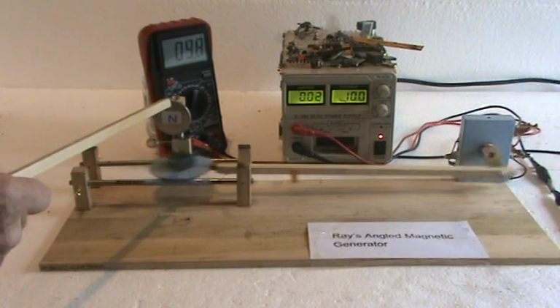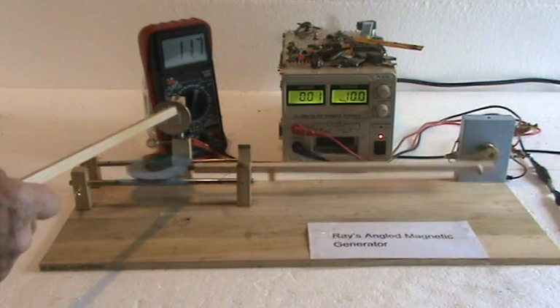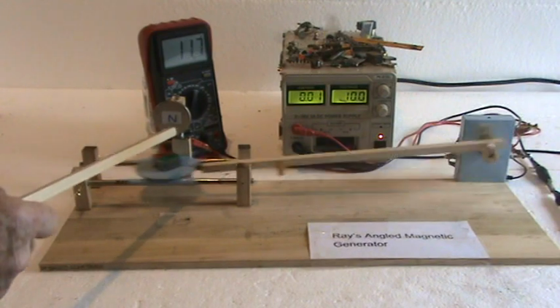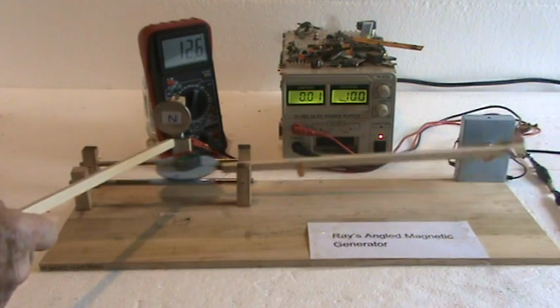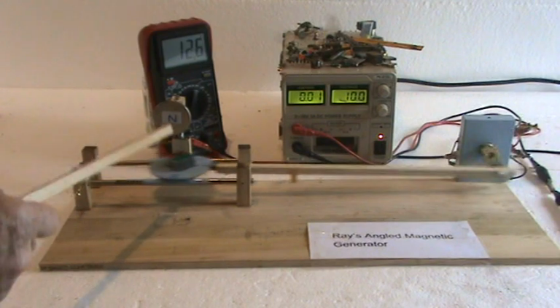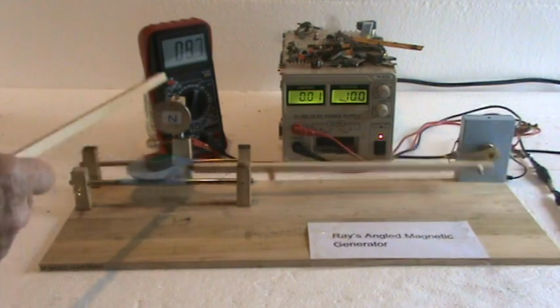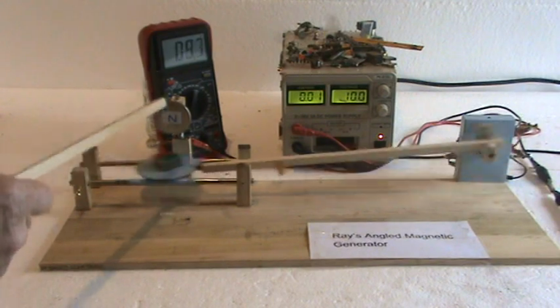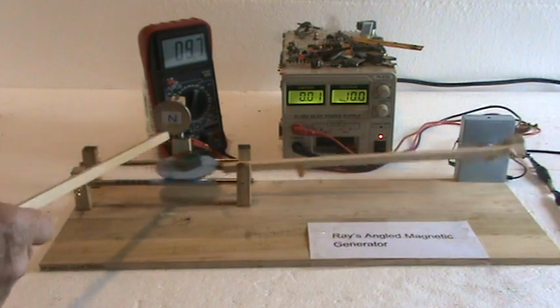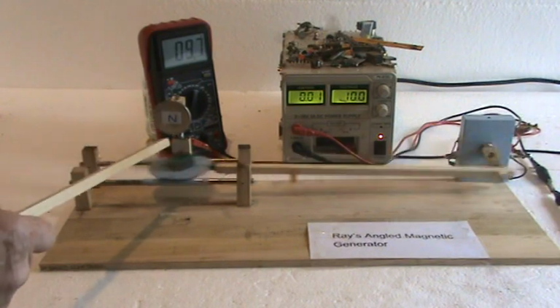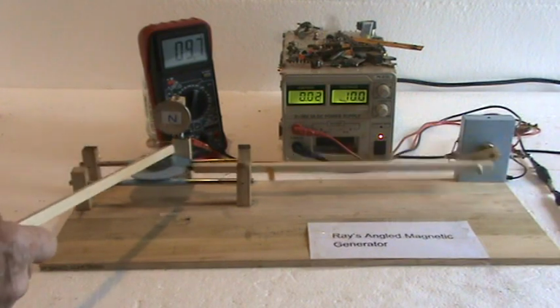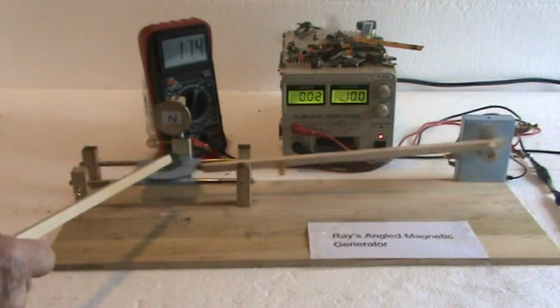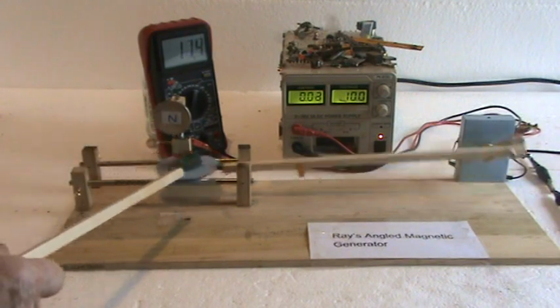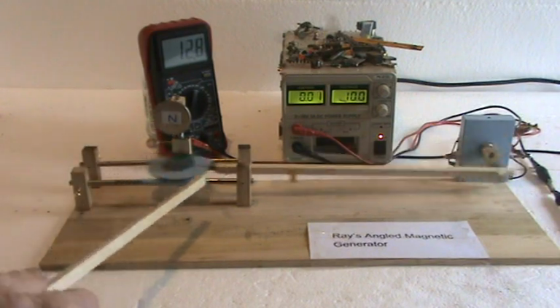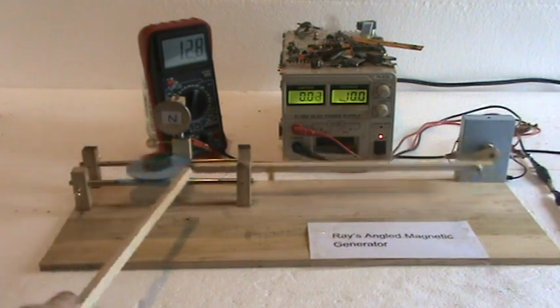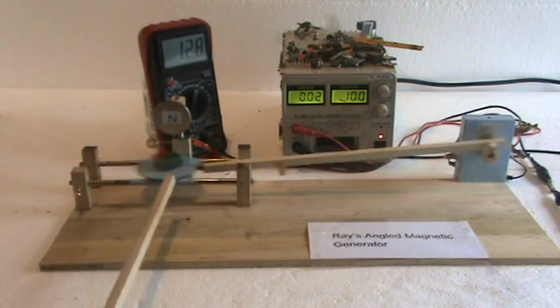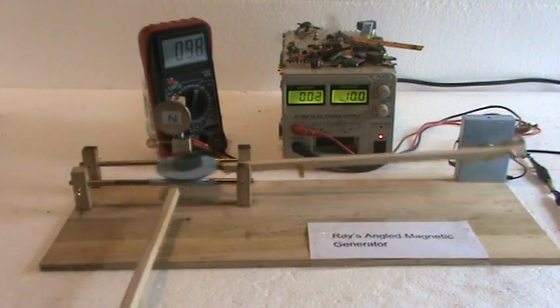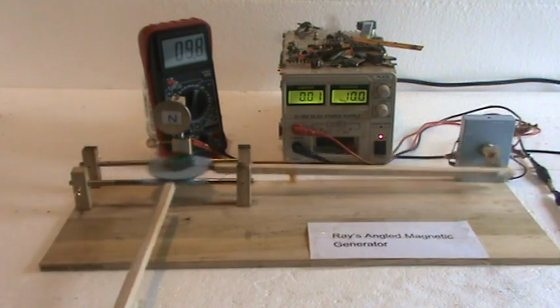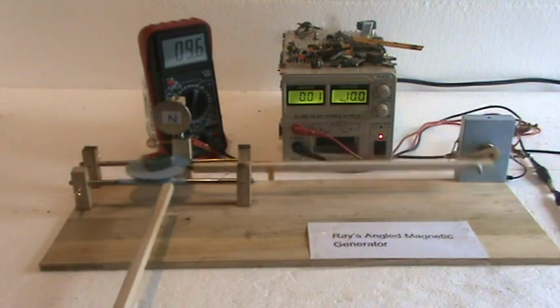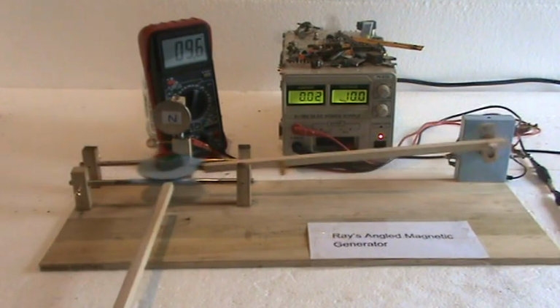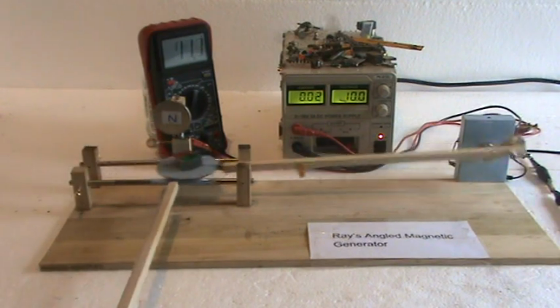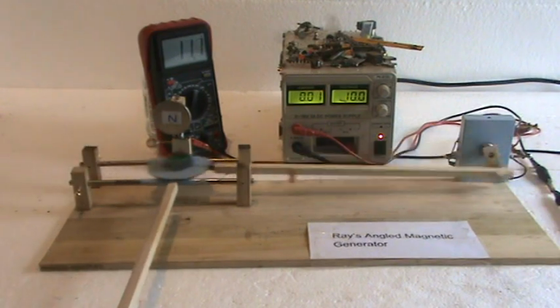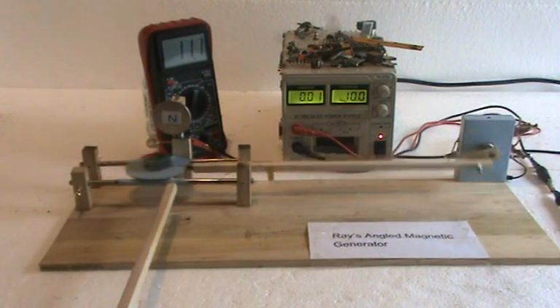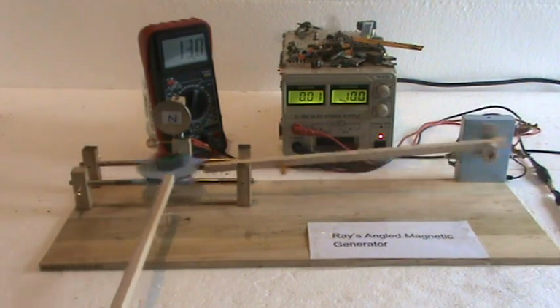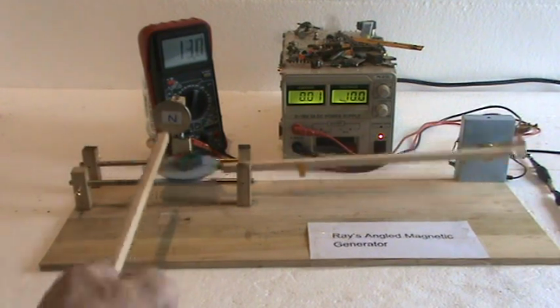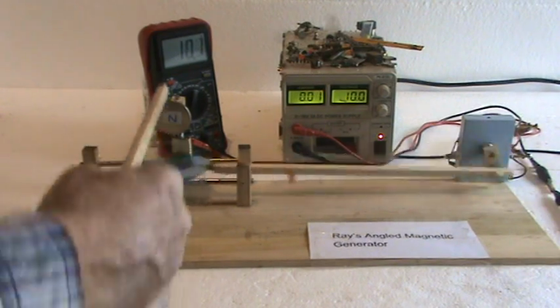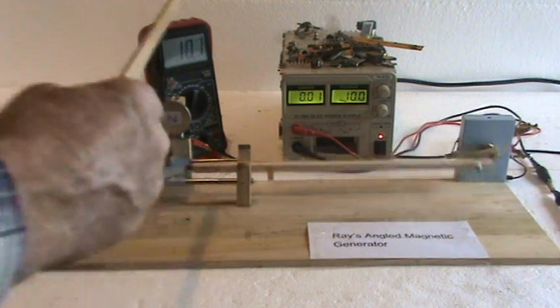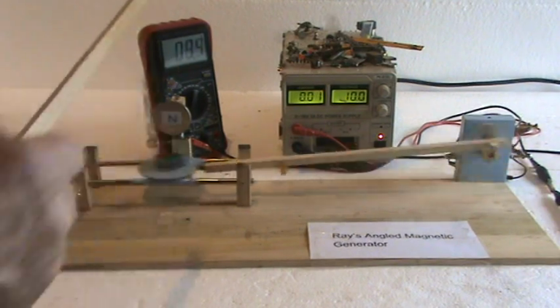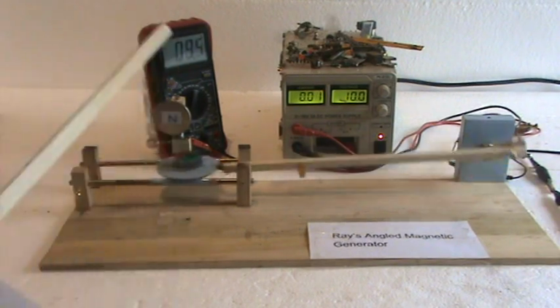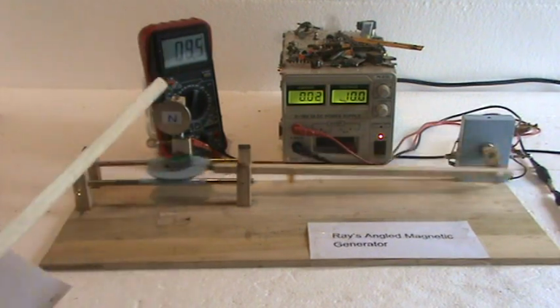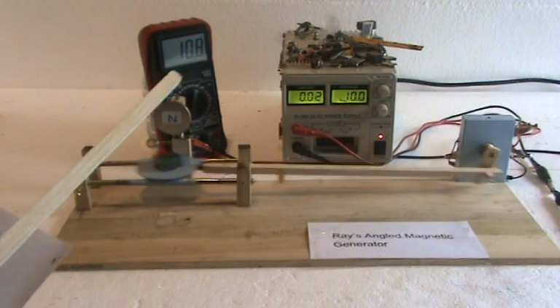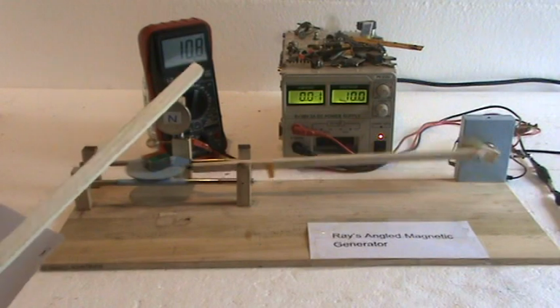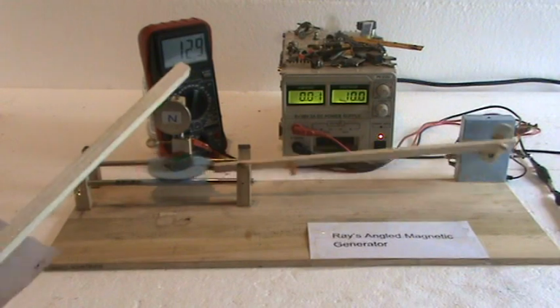This magnet is 90 degrees to this plane — so there's your 90 degrees.